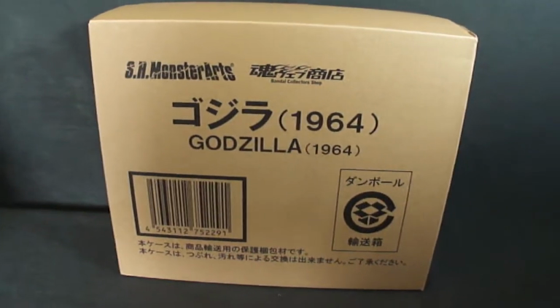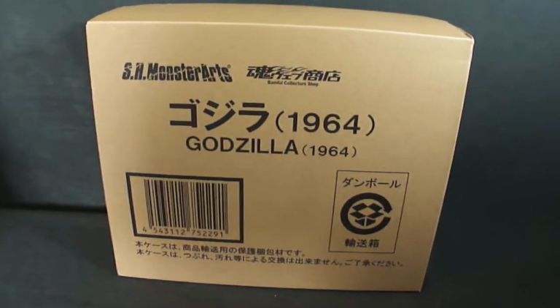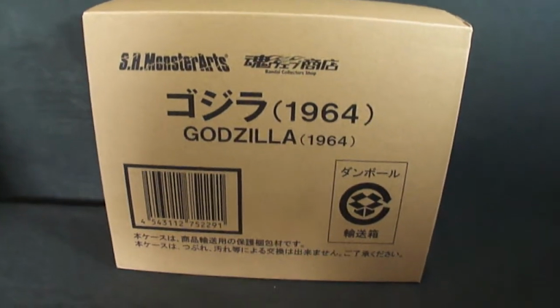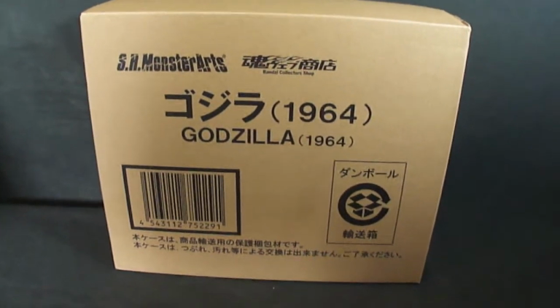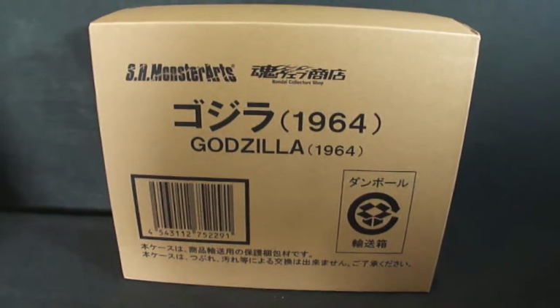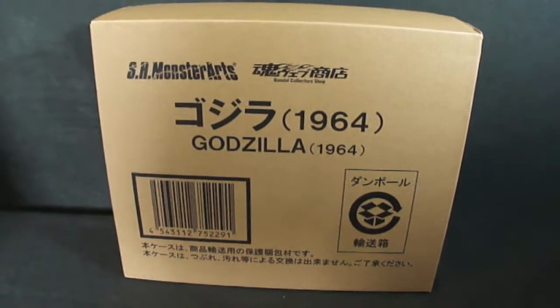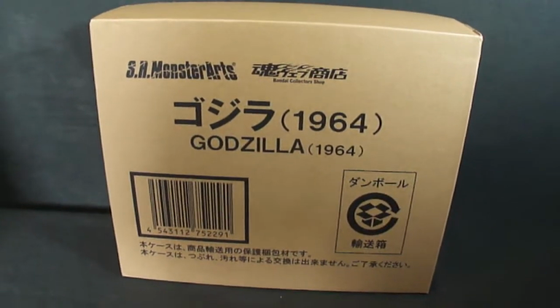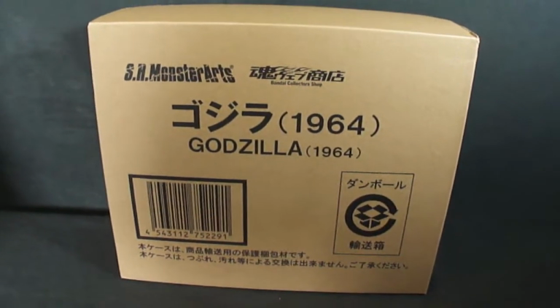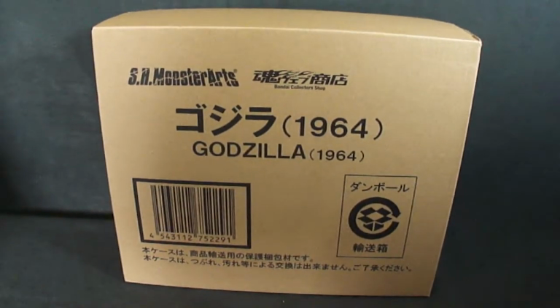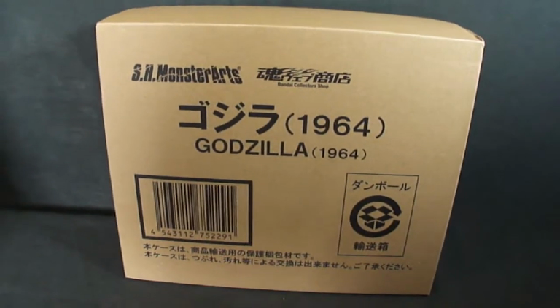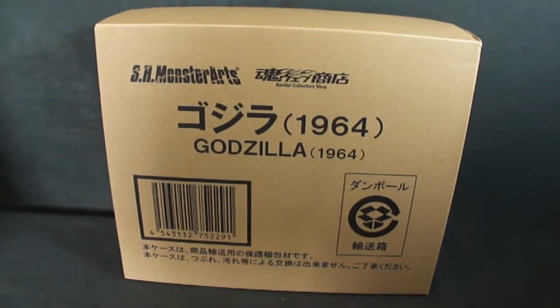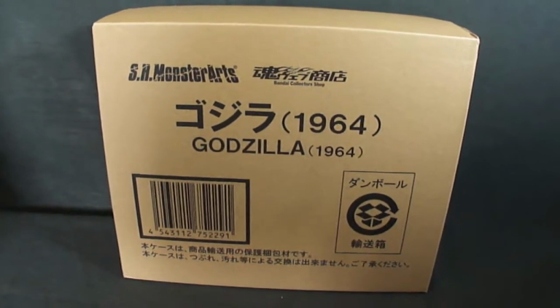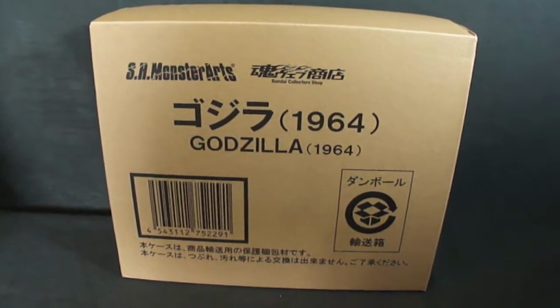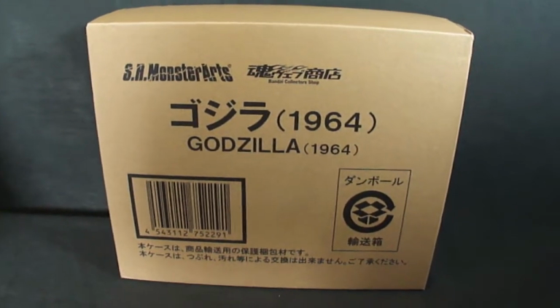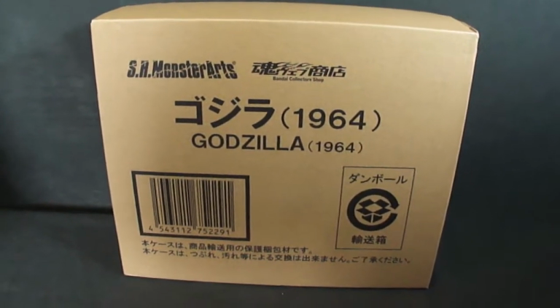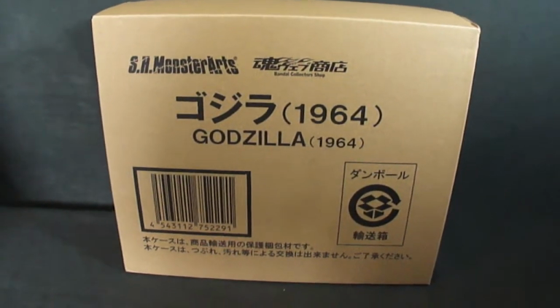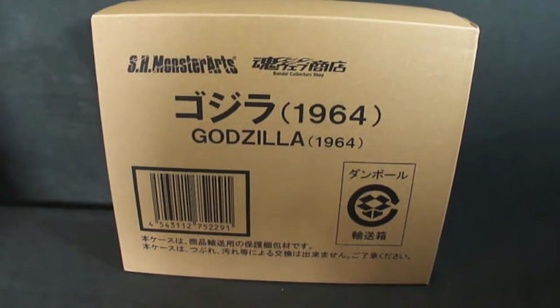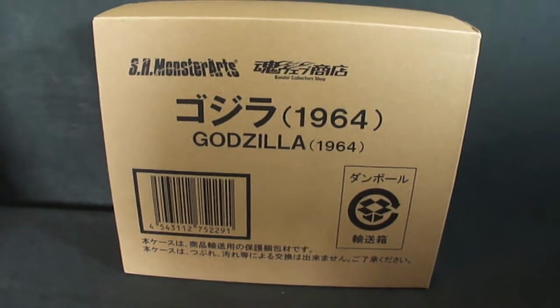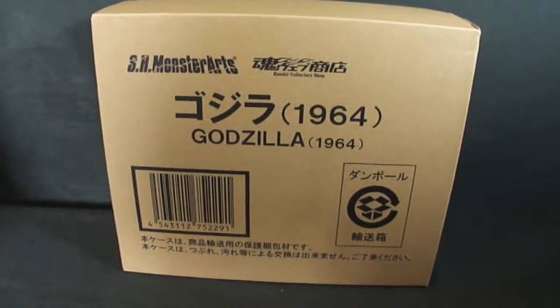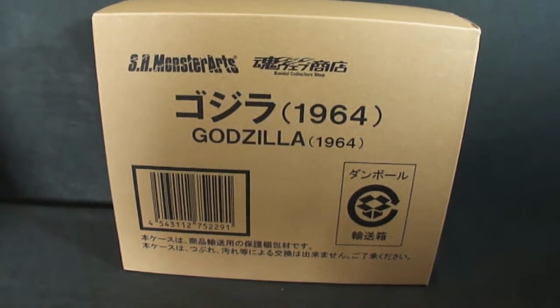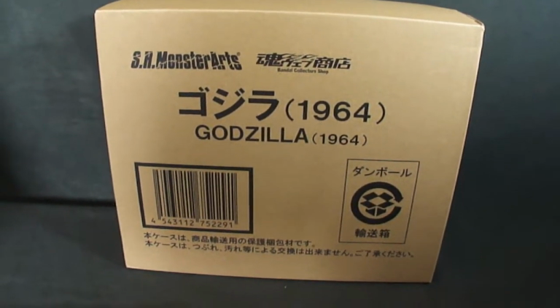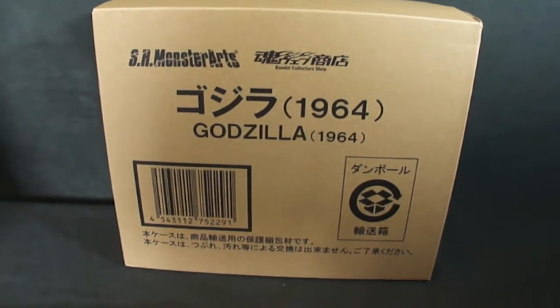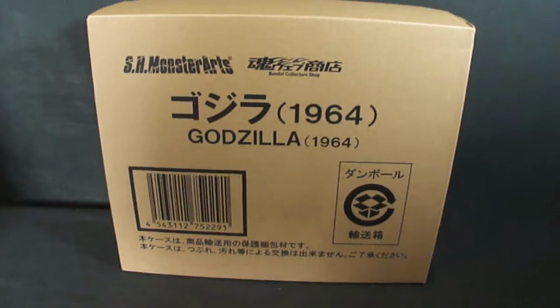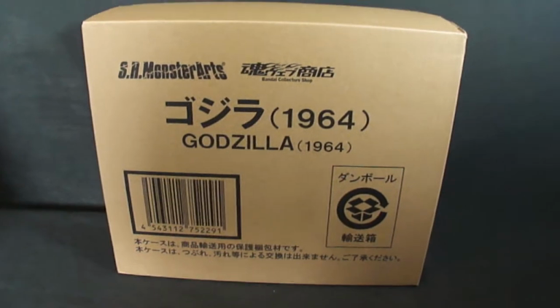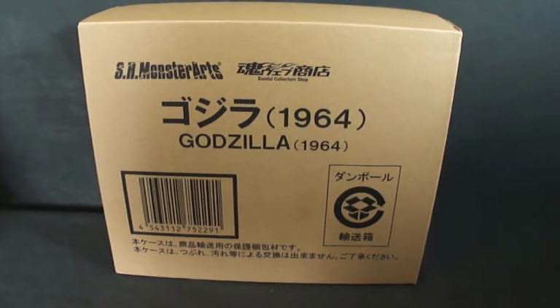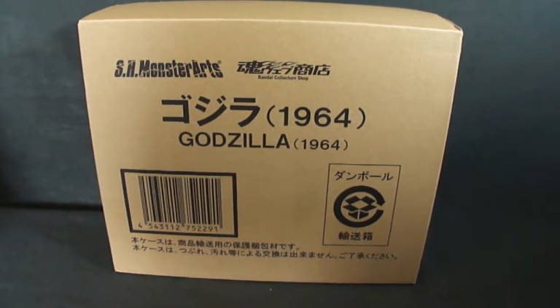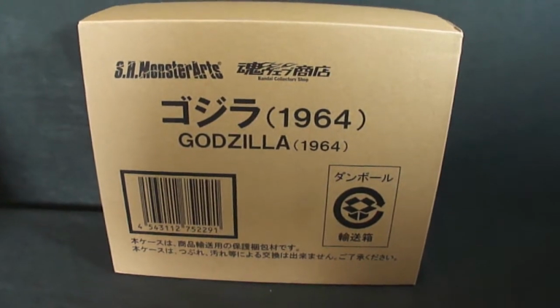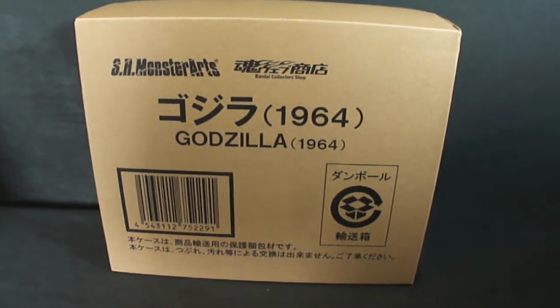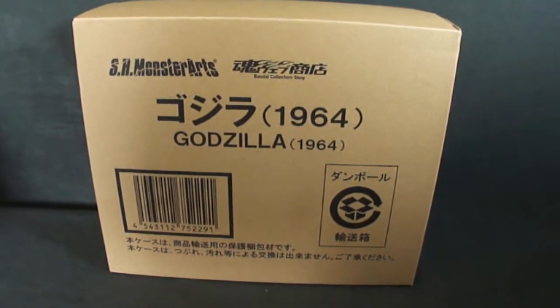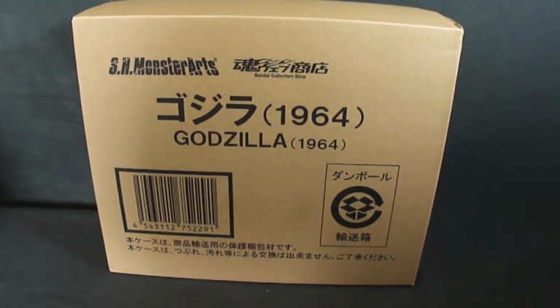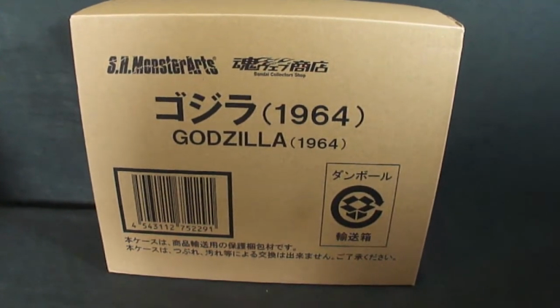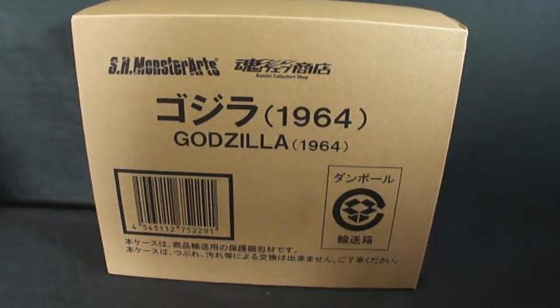Hello everybody, it's Victar here and today I'm going to be reviewing Bandai's SH Monster Arts Godzilla 1964 version.